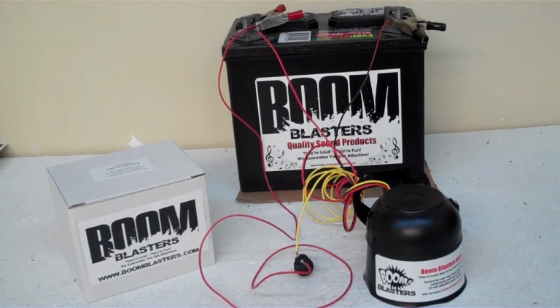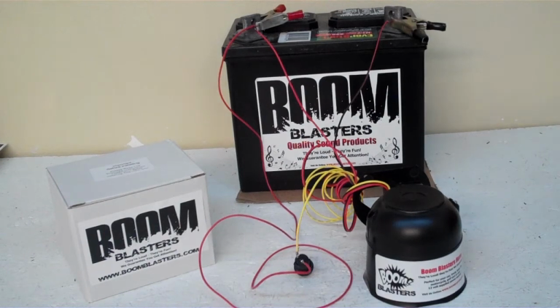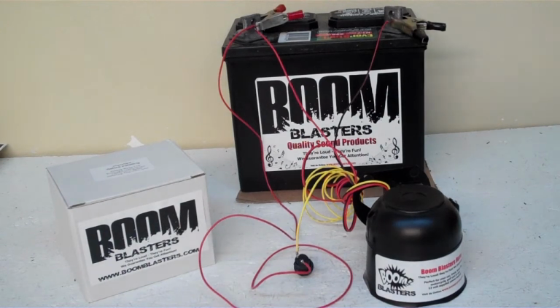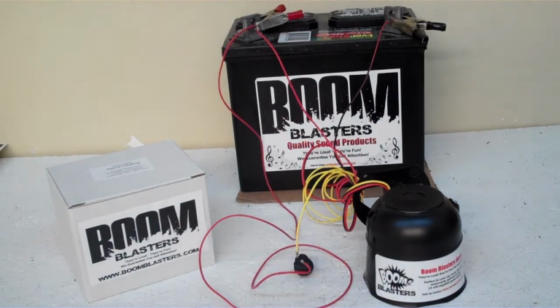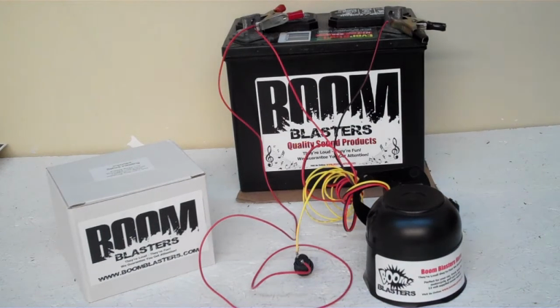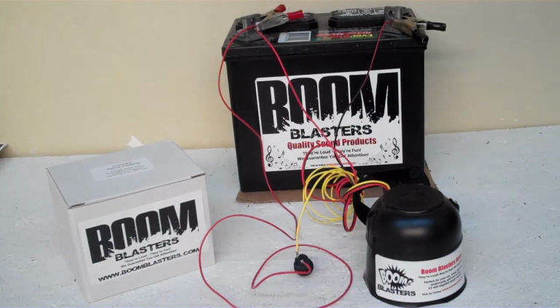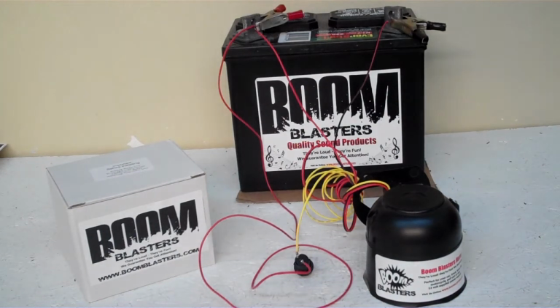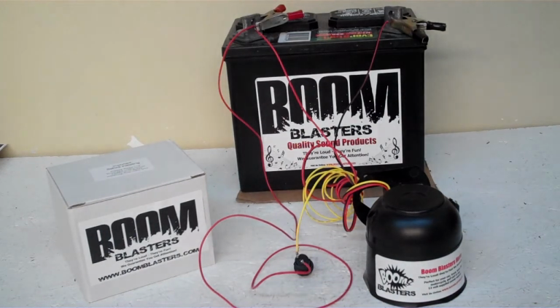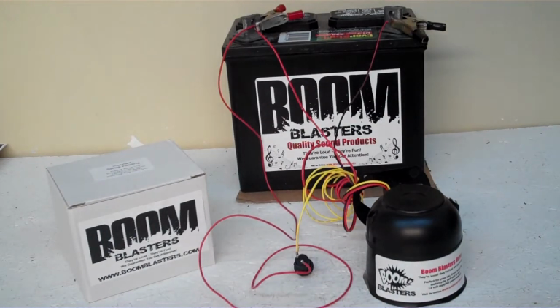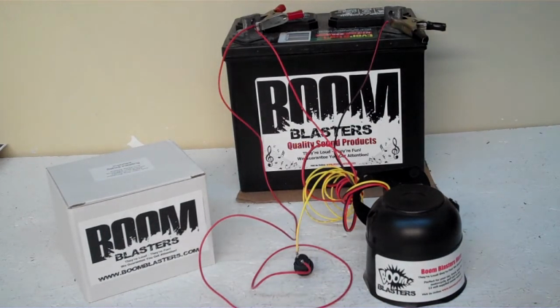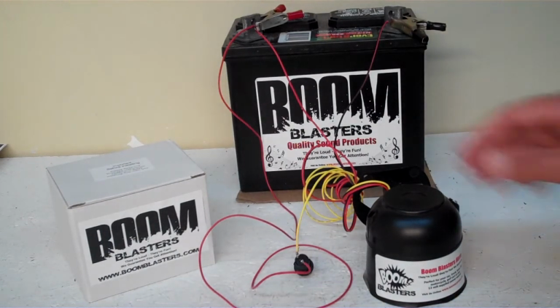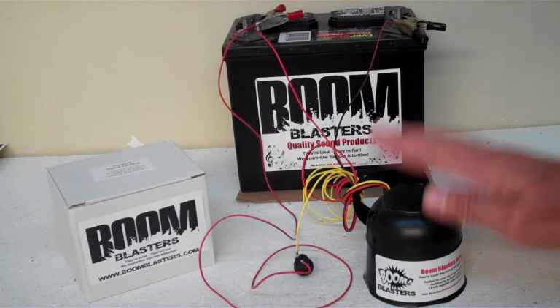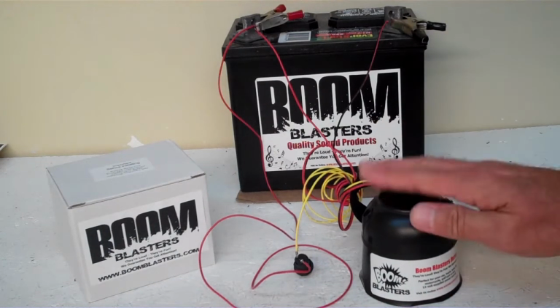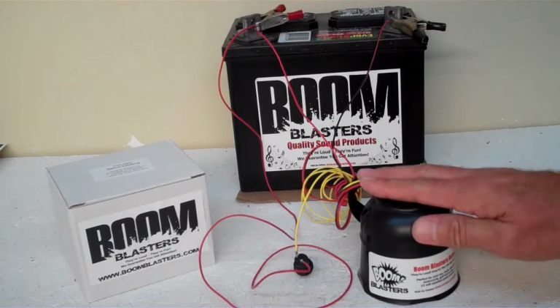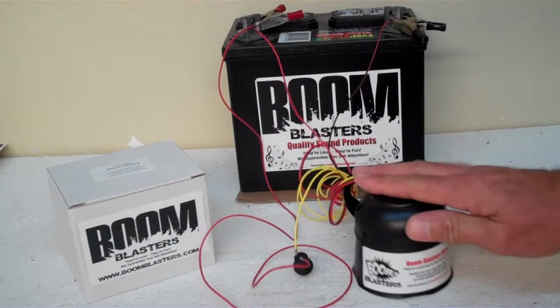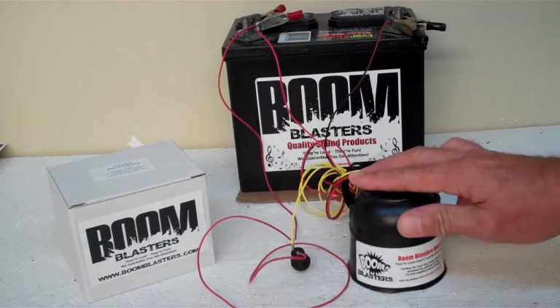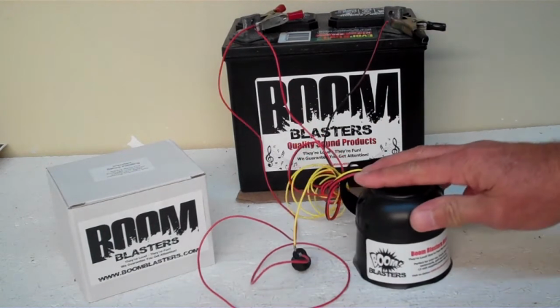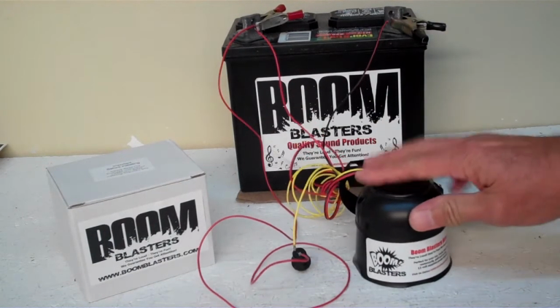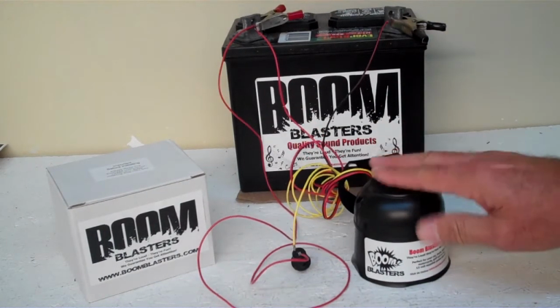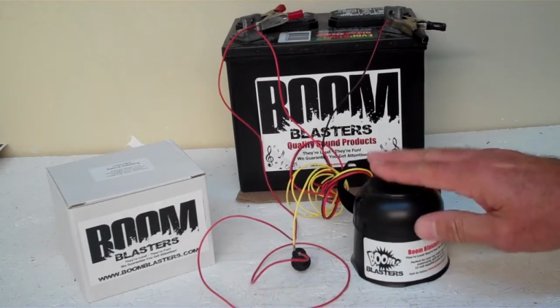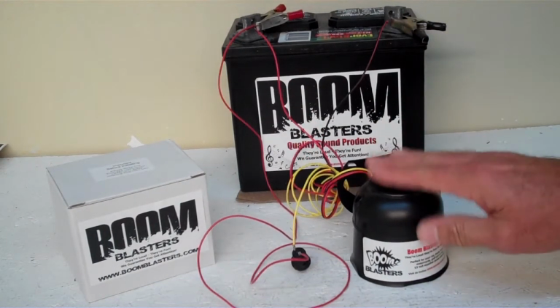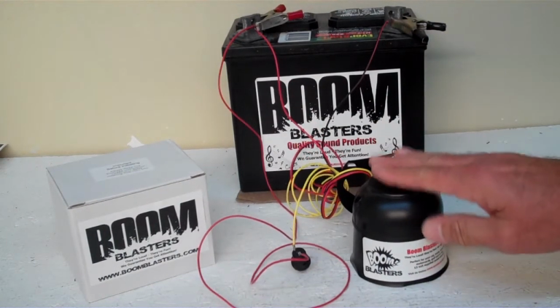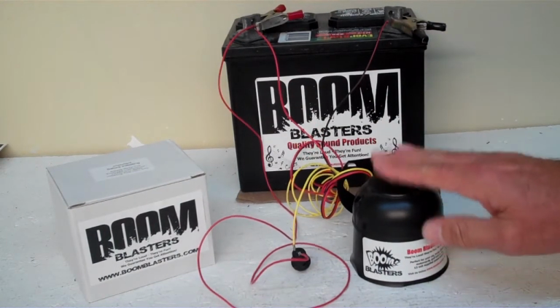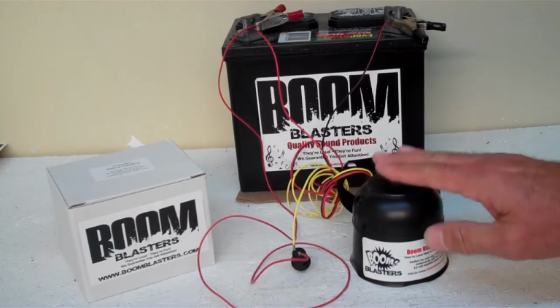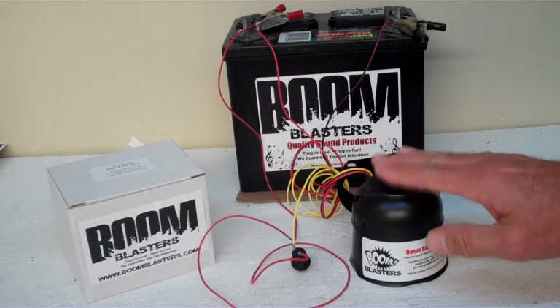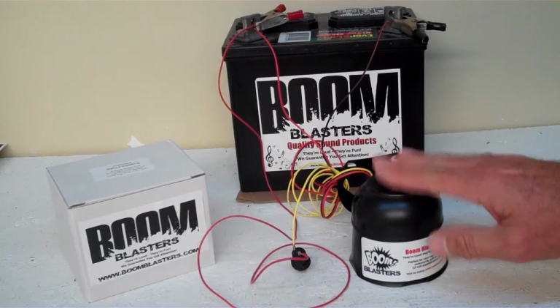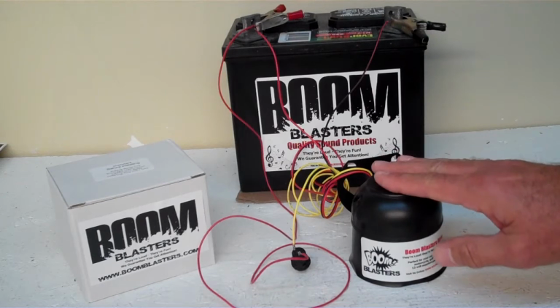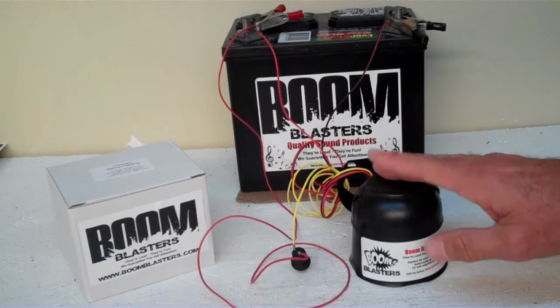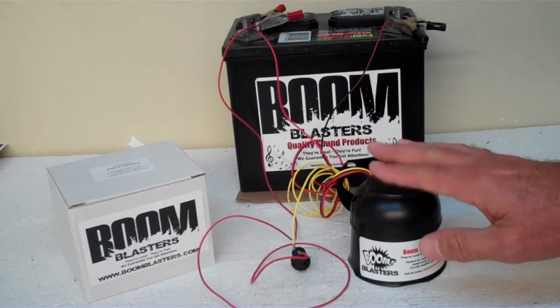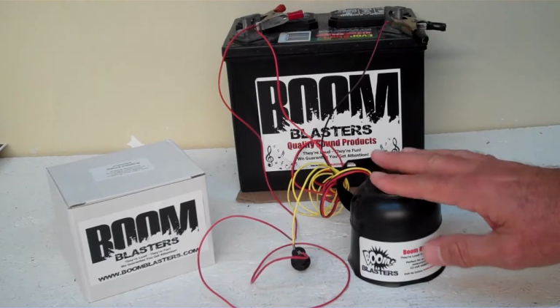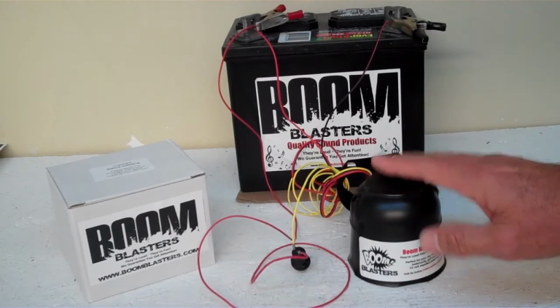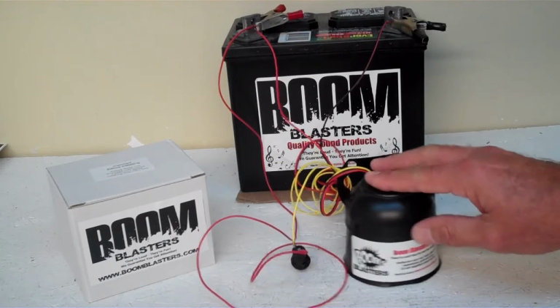Hey everyone, this is our Demon Girls Mockingbird Sound Car Horn. This is our button version of the horn. It's a cool little horn.